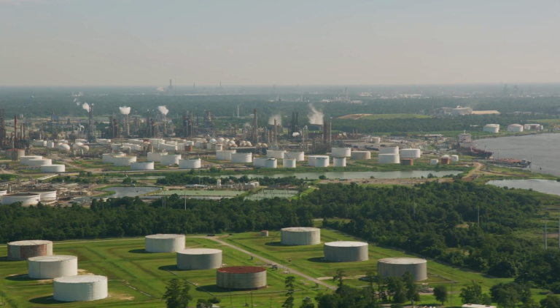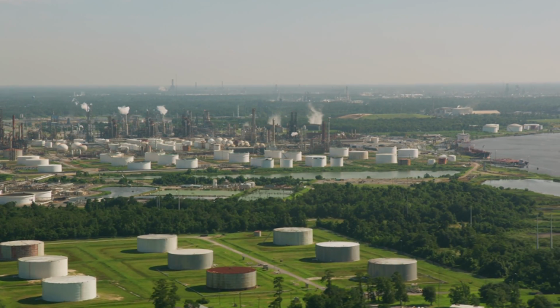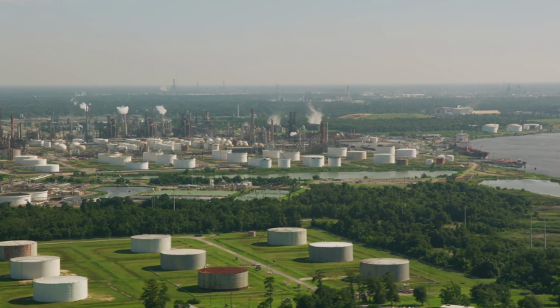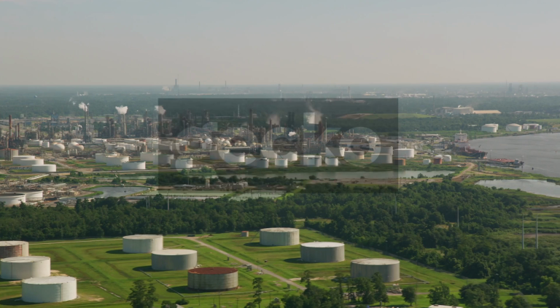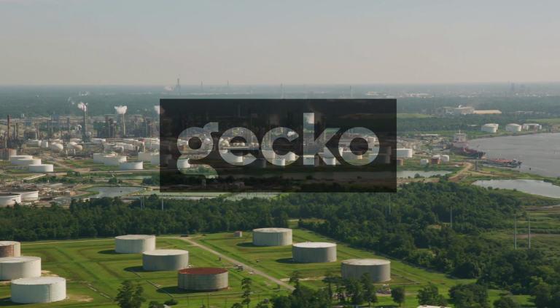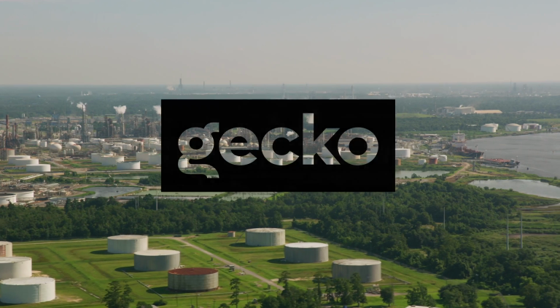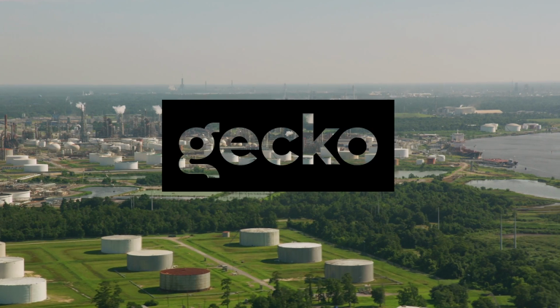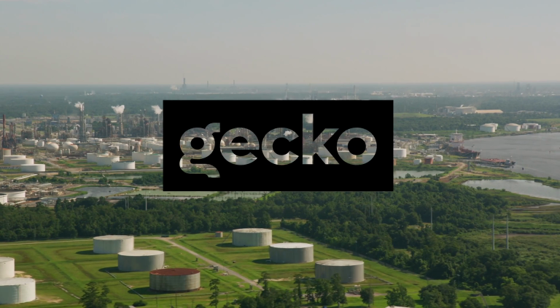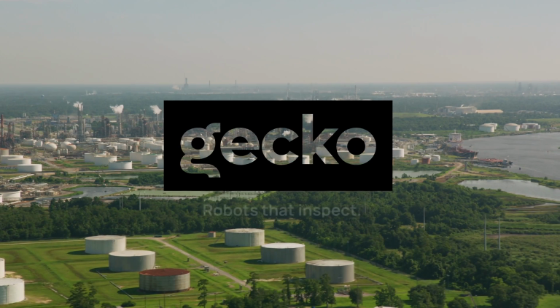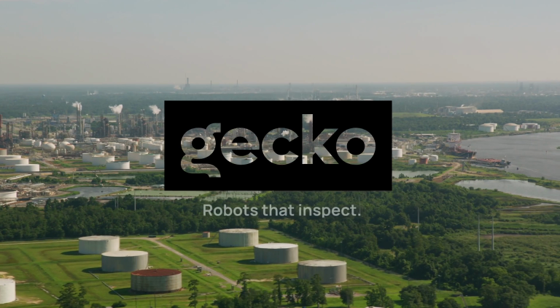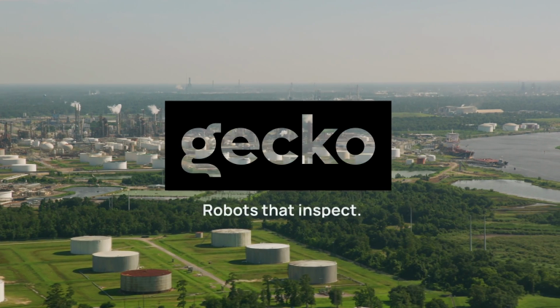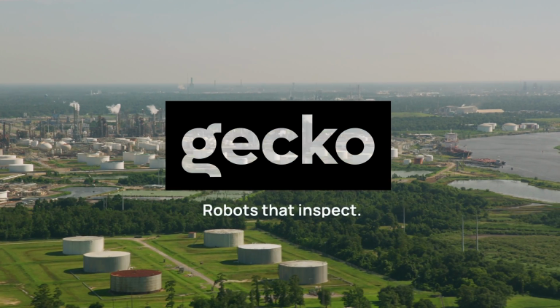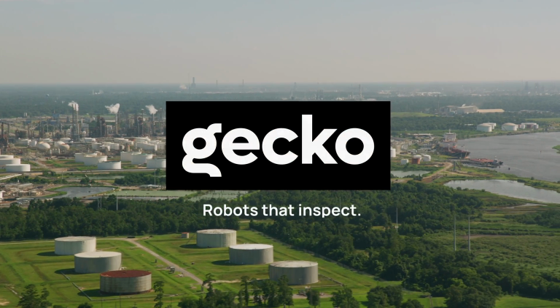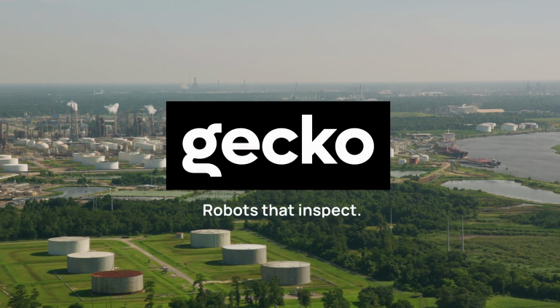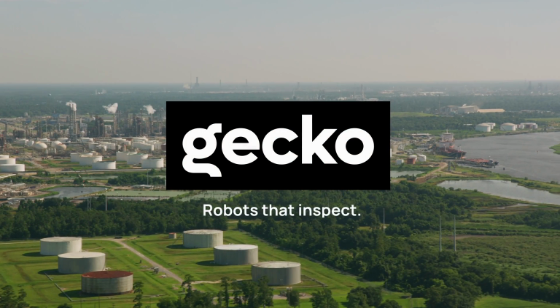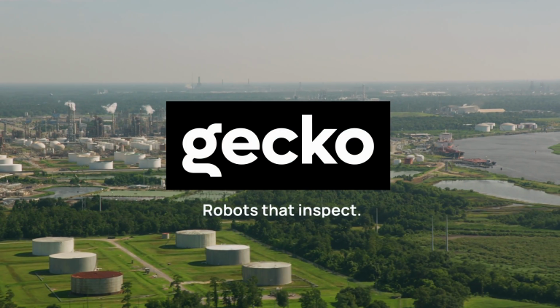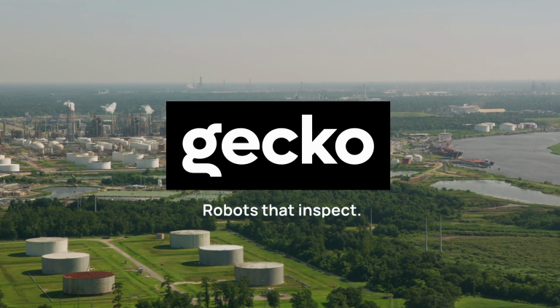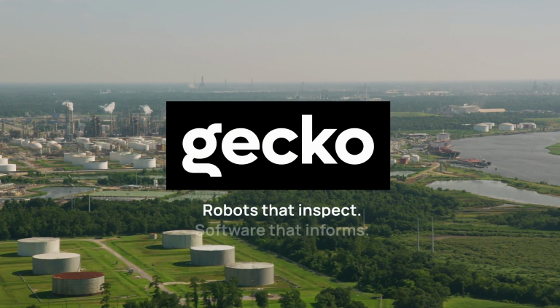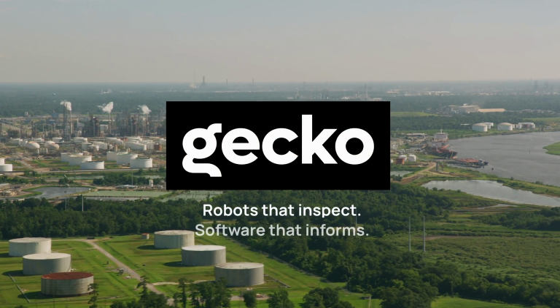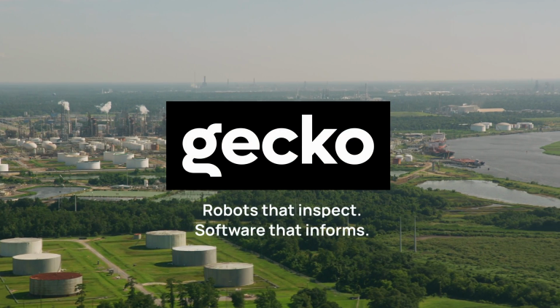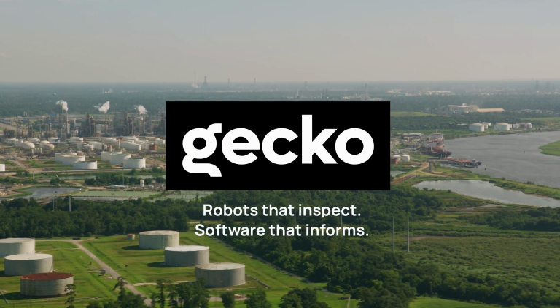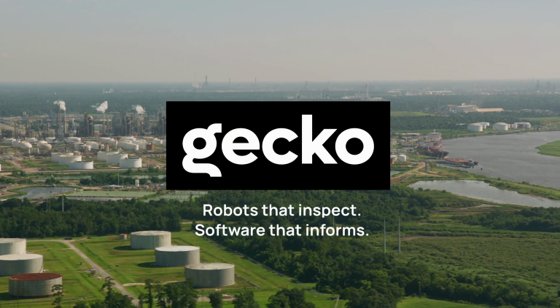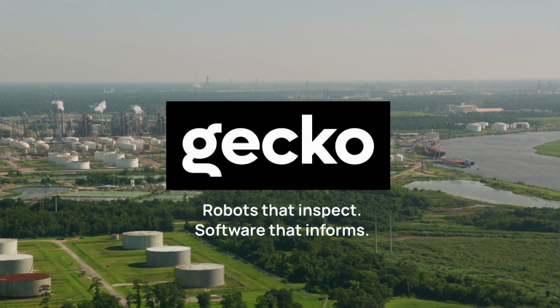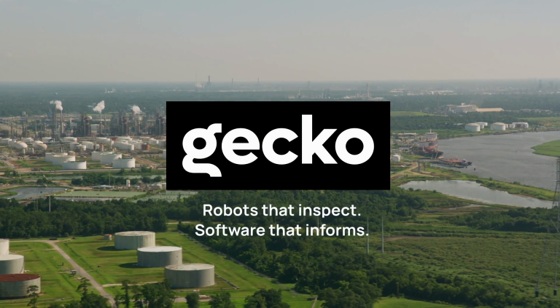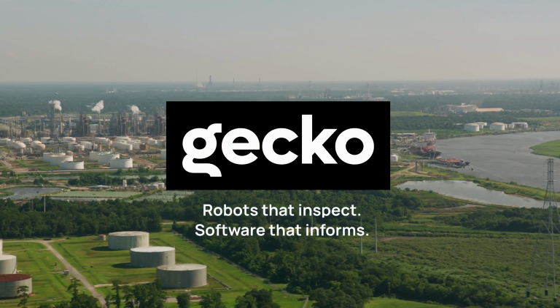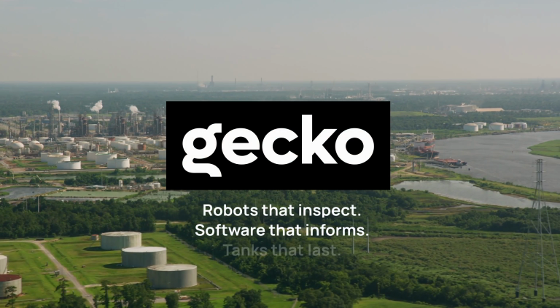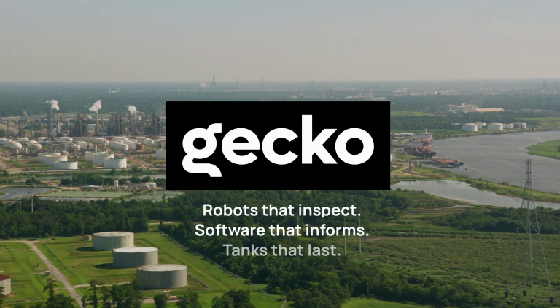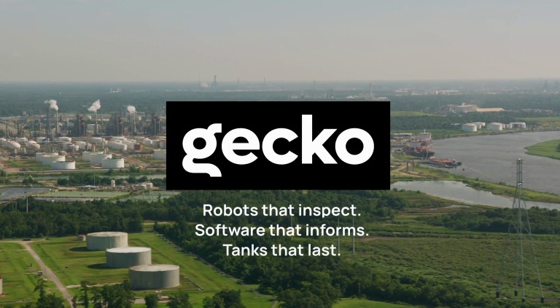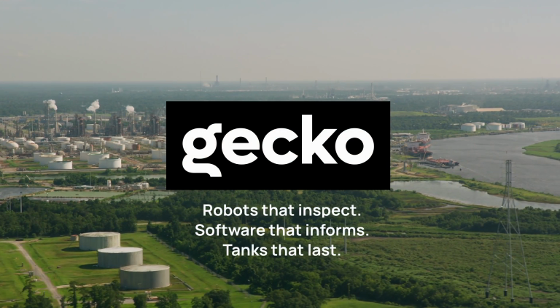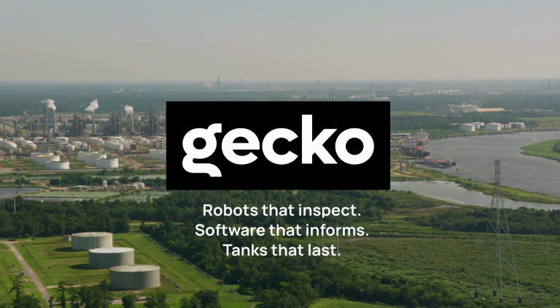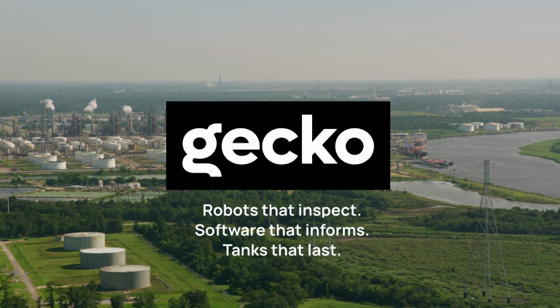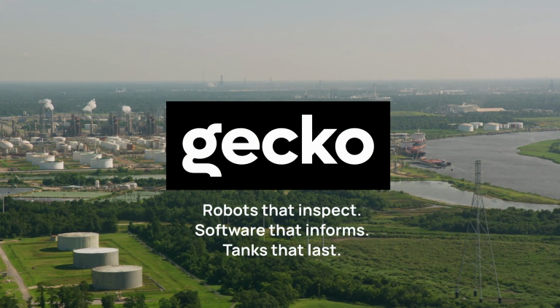GECCO Robotics. Robots that inspect, software that informs, tanks that last.